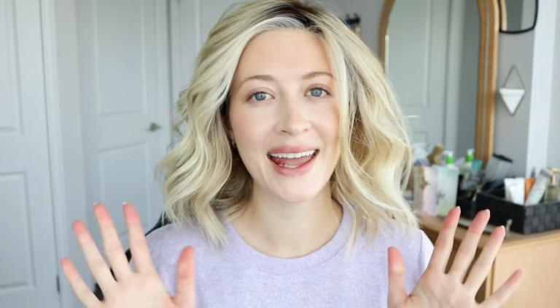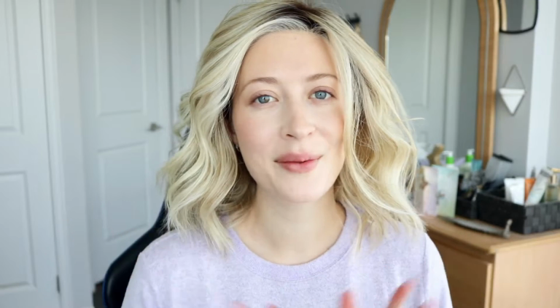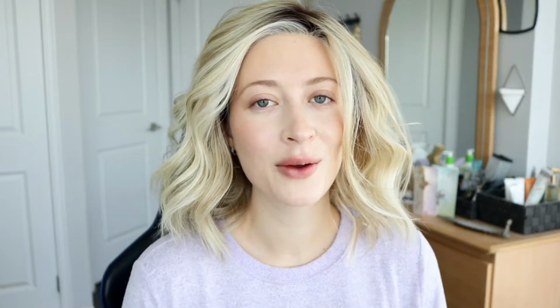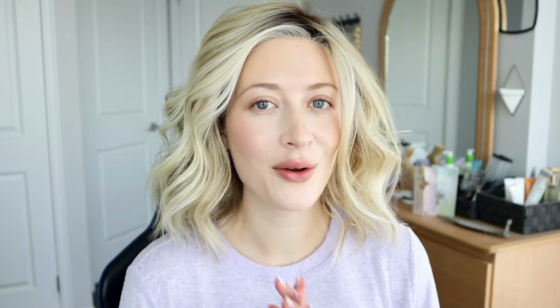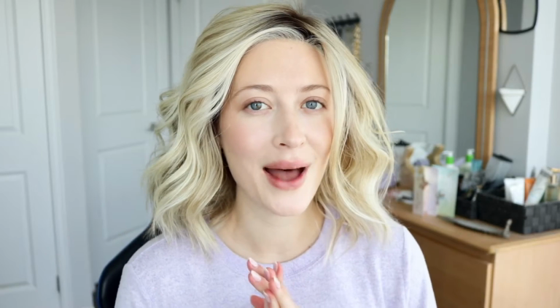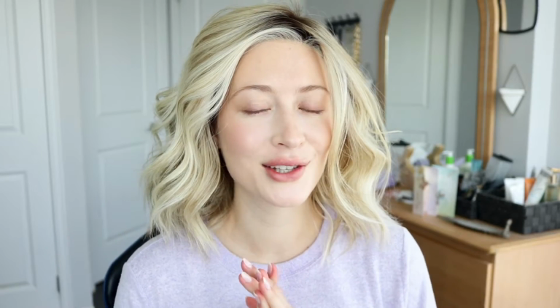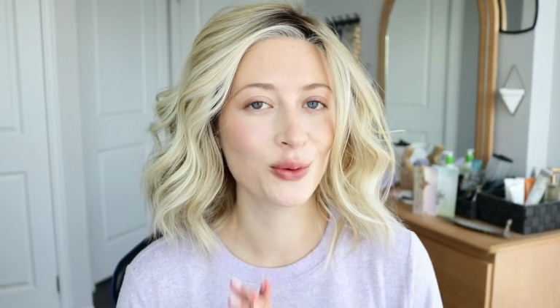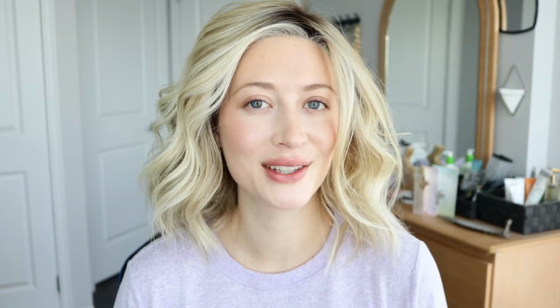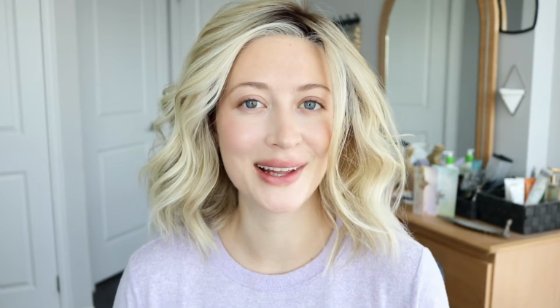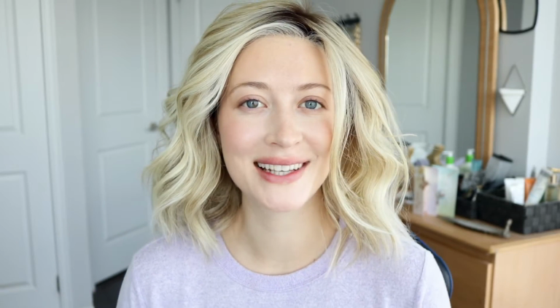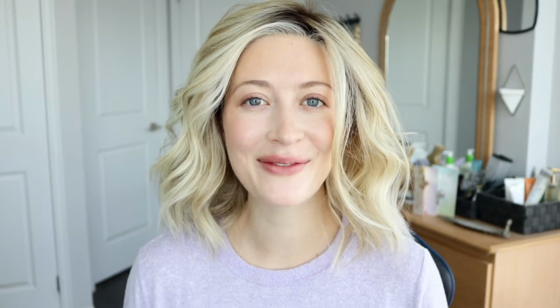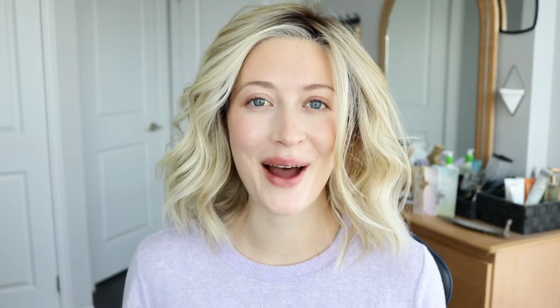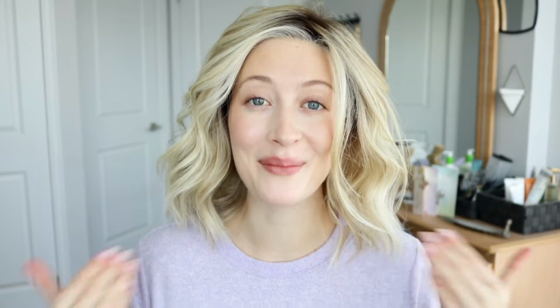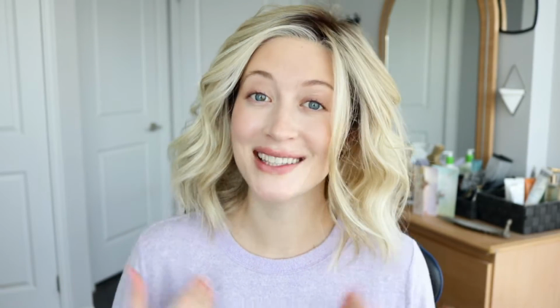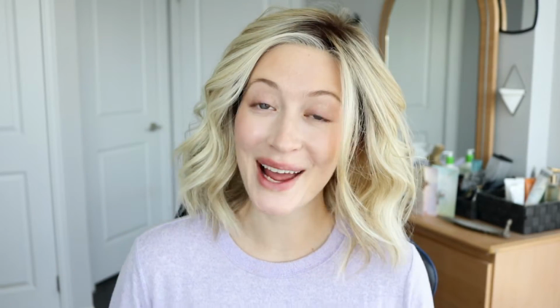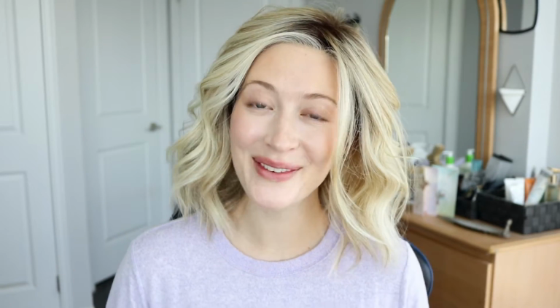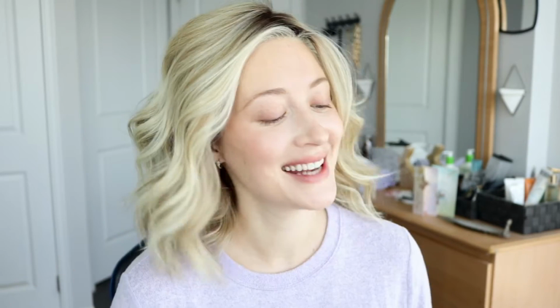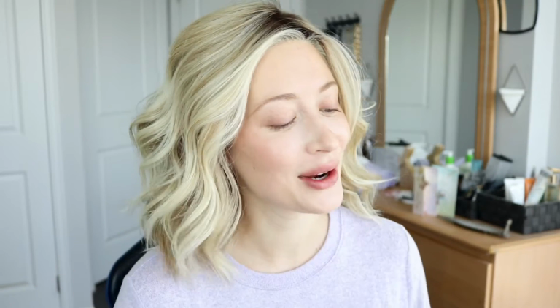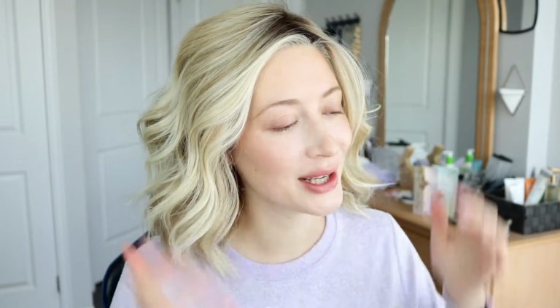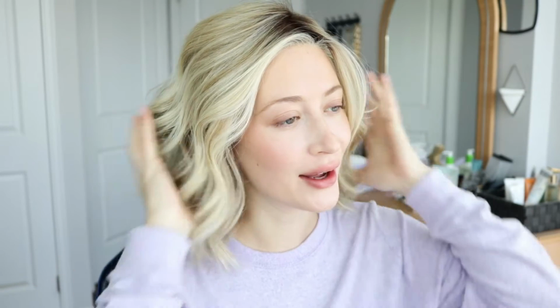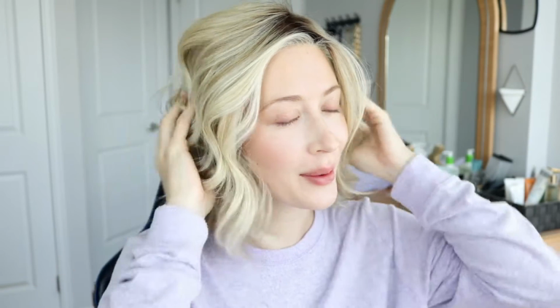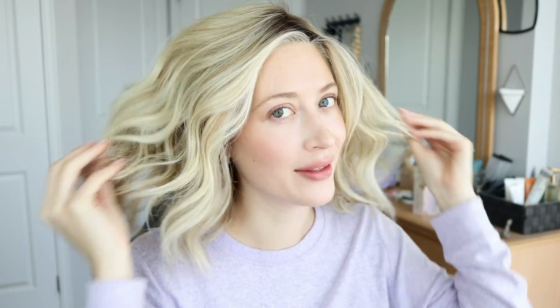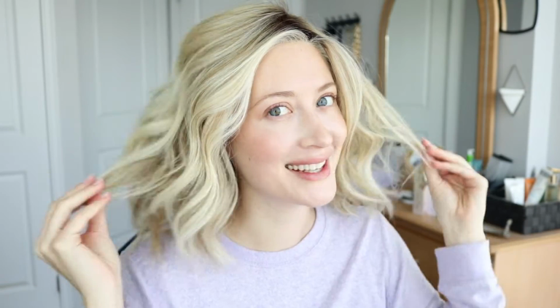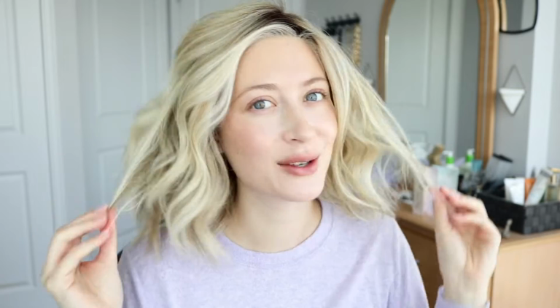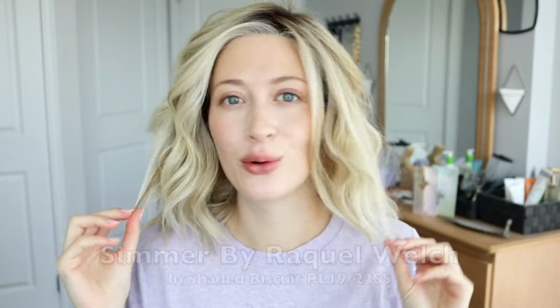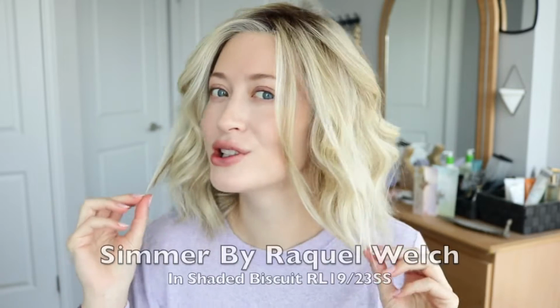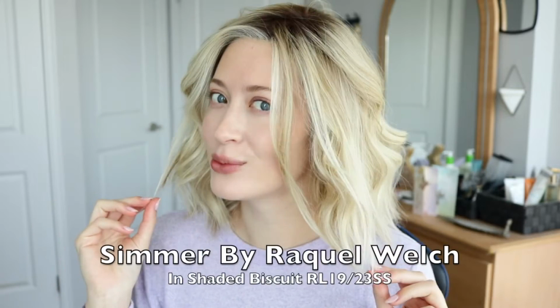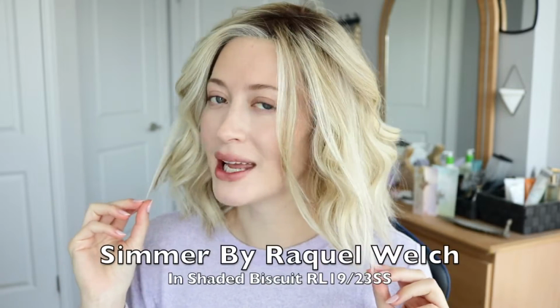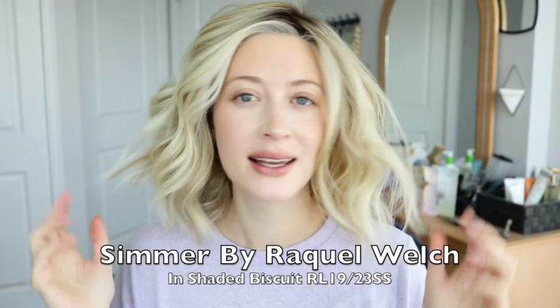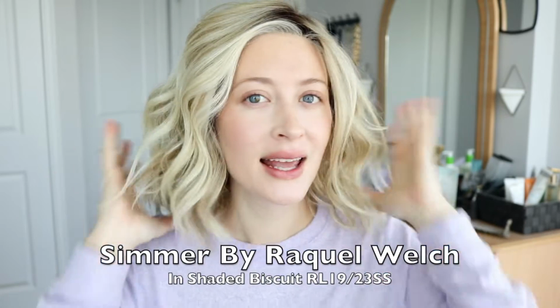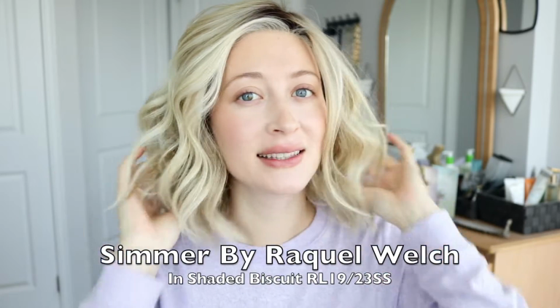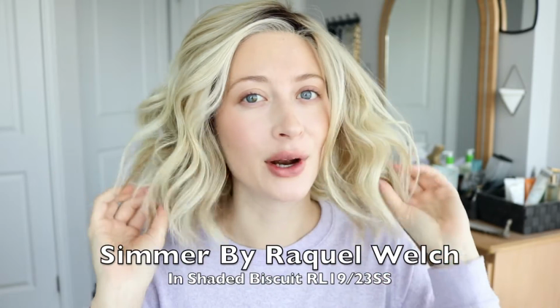Hey everybody, welcome back to Wigs with Steph. I'm Steph. Today we're going to be talking about this gorgeous wig, Simmer.